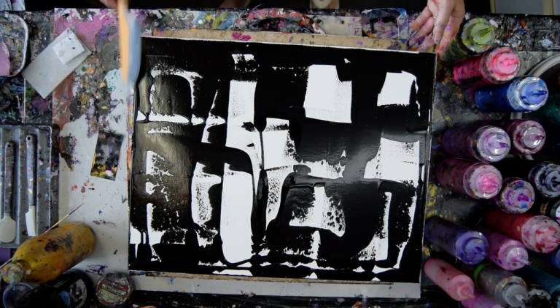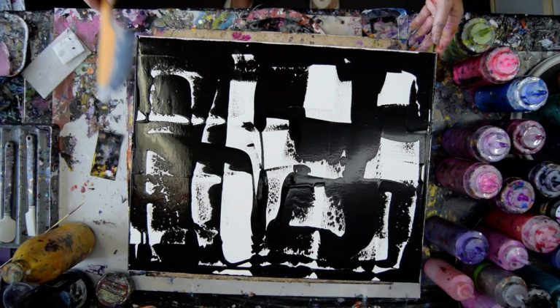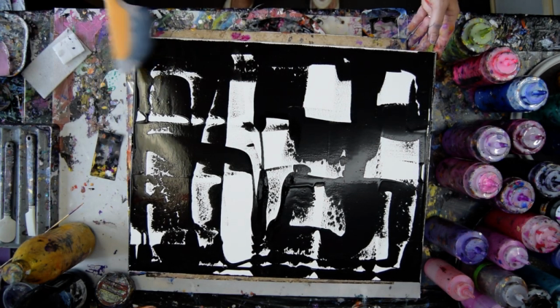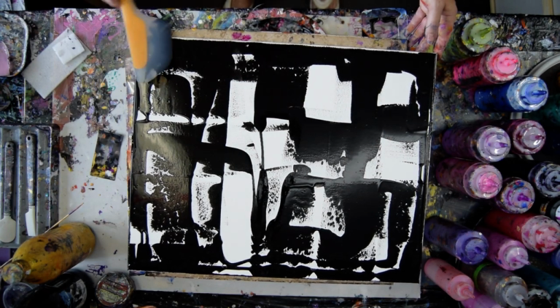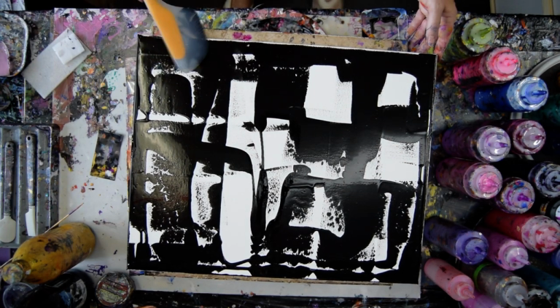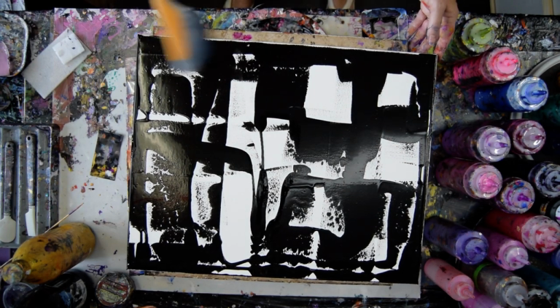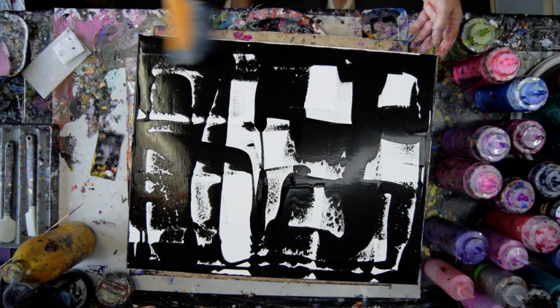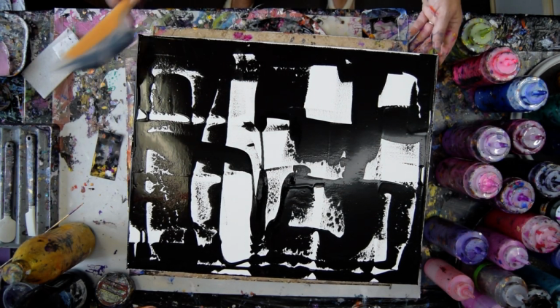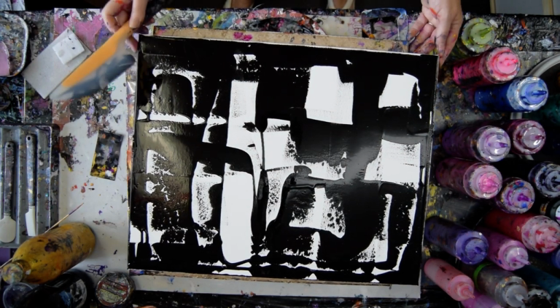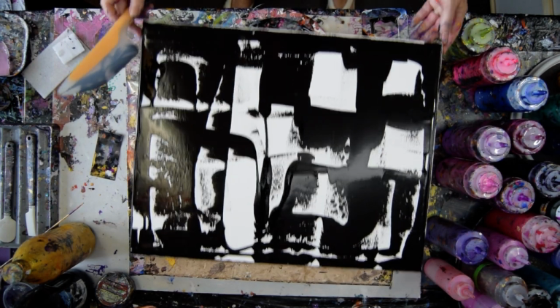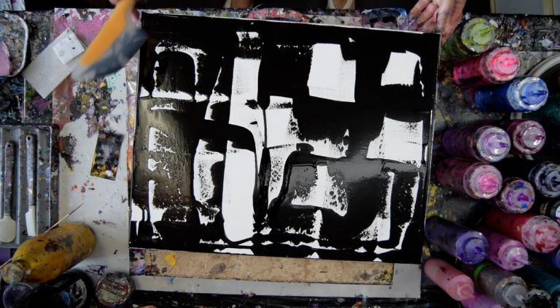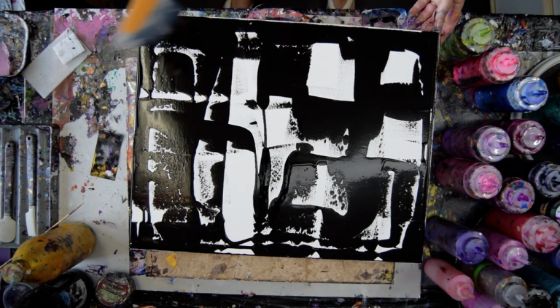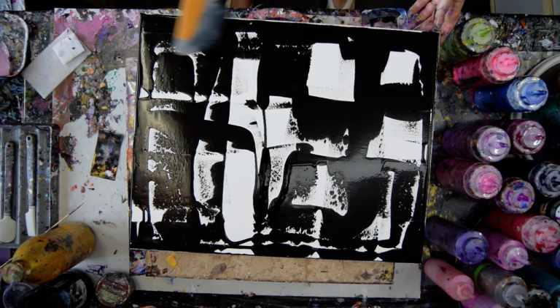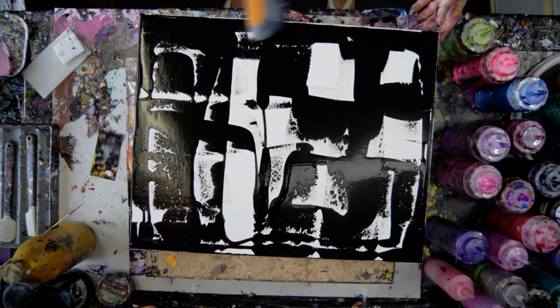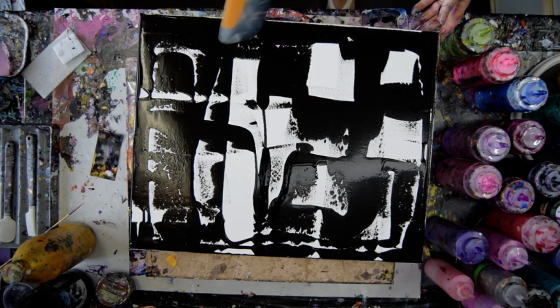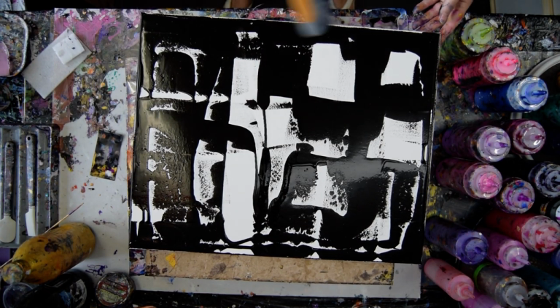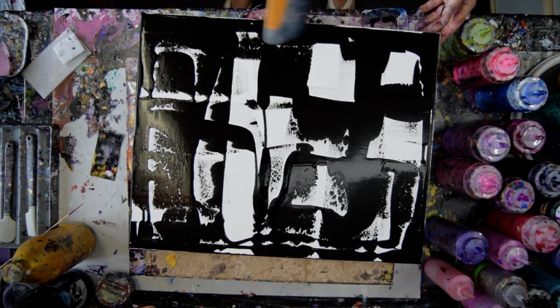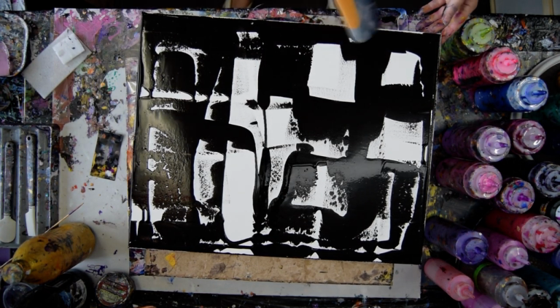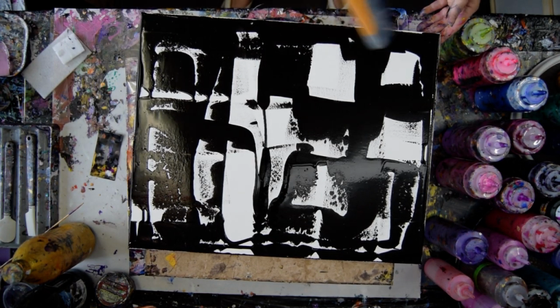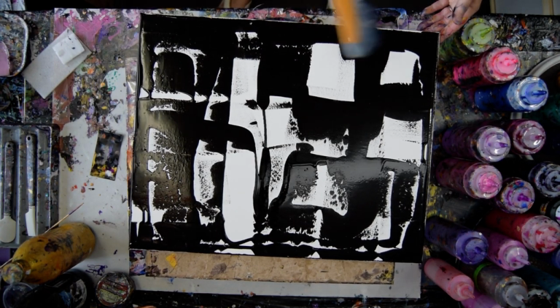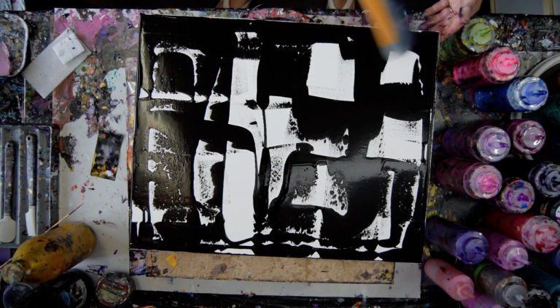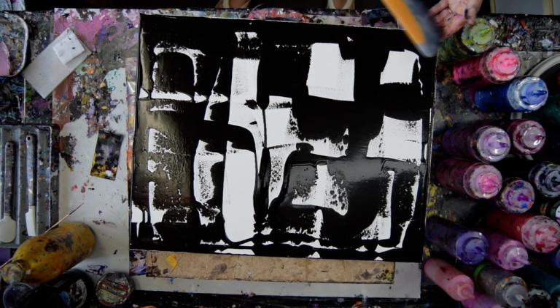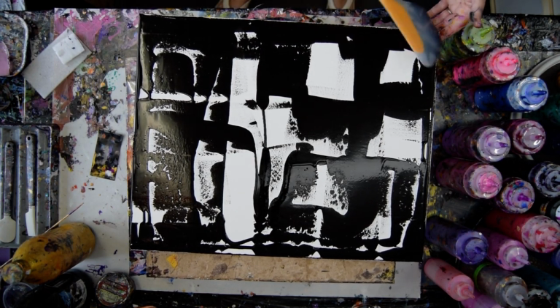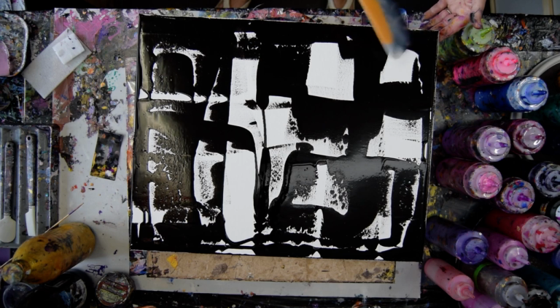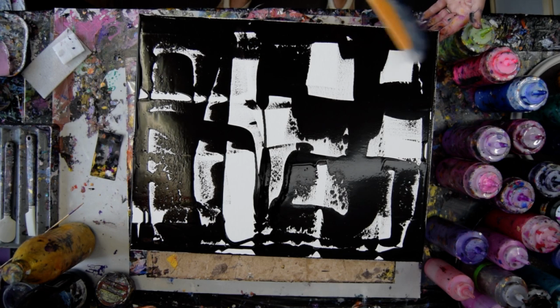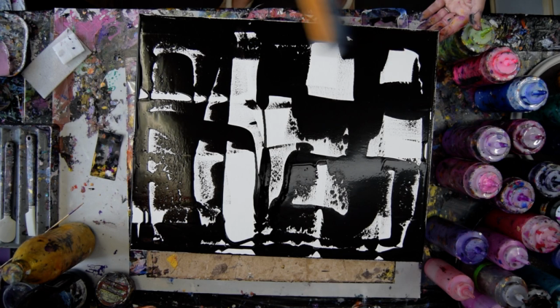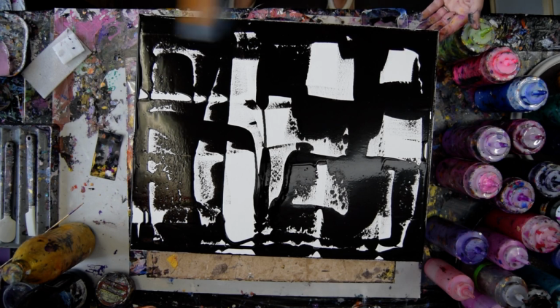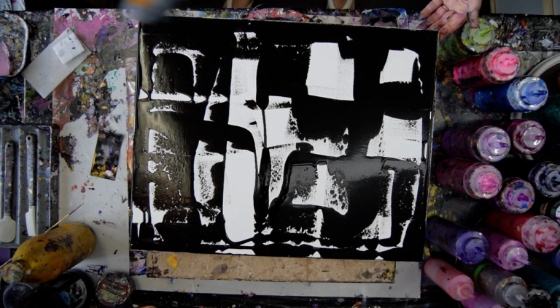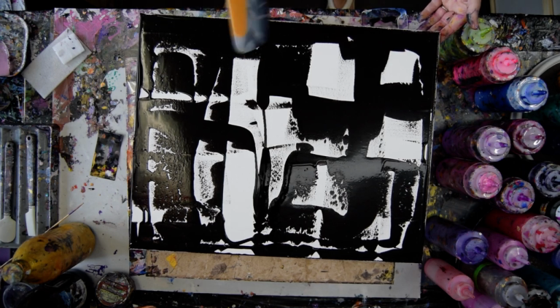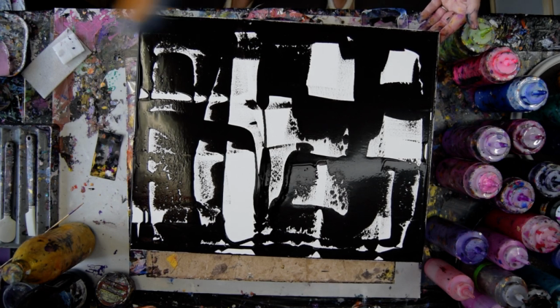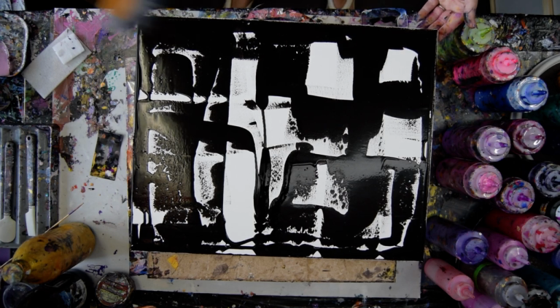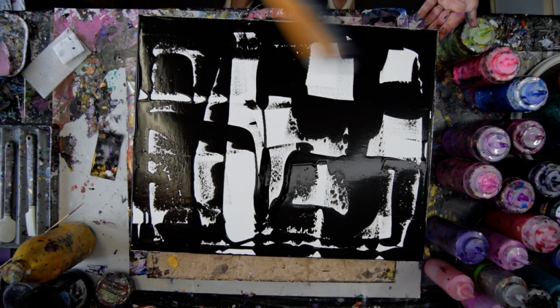So when I go to cover the edges it doesn't have to be anything other than black, I don't think.